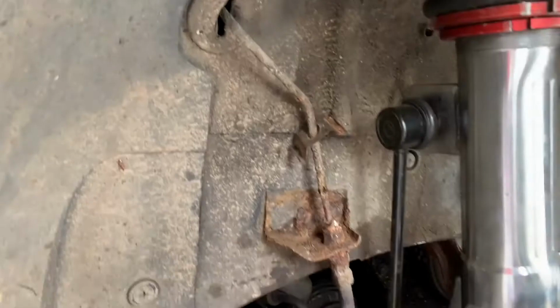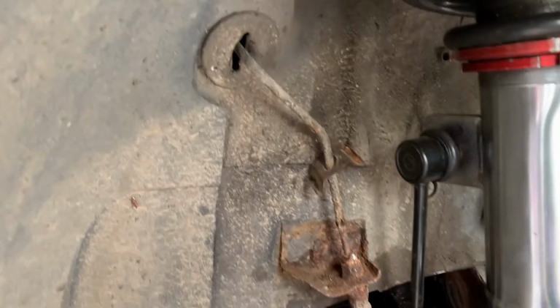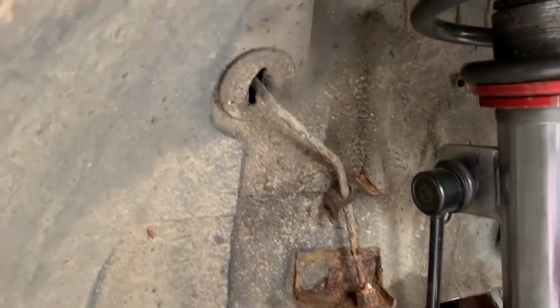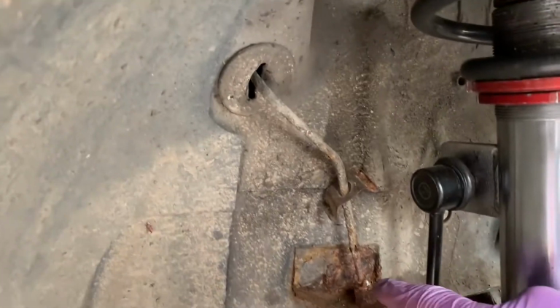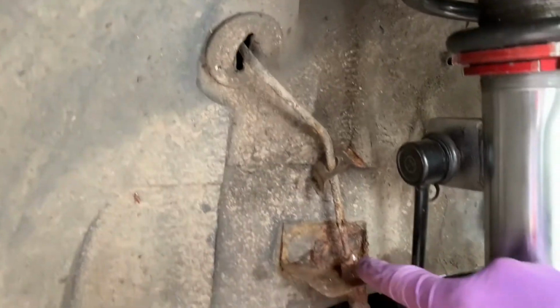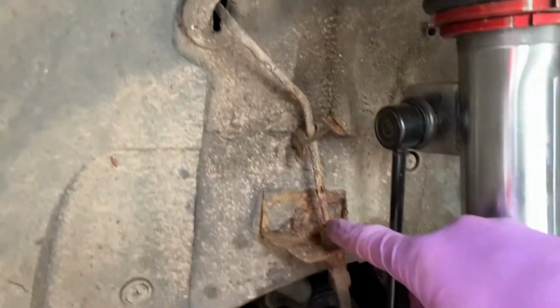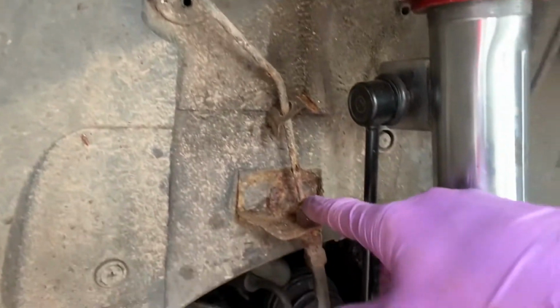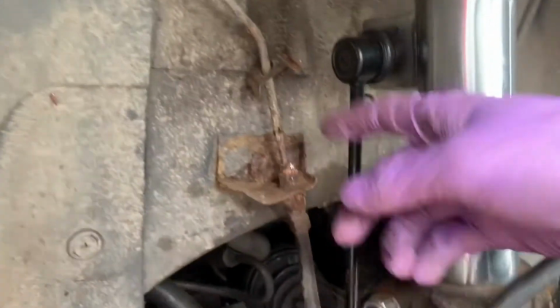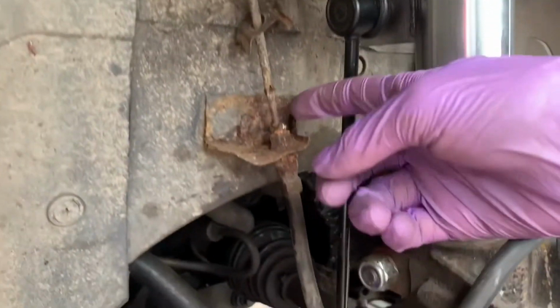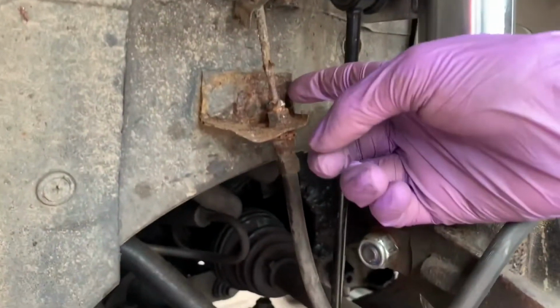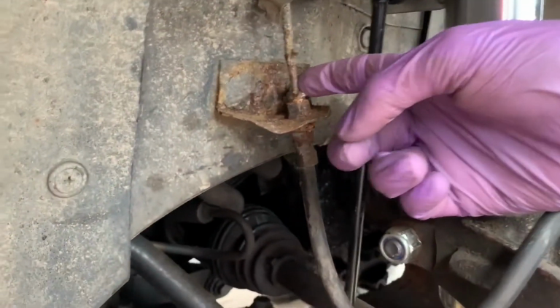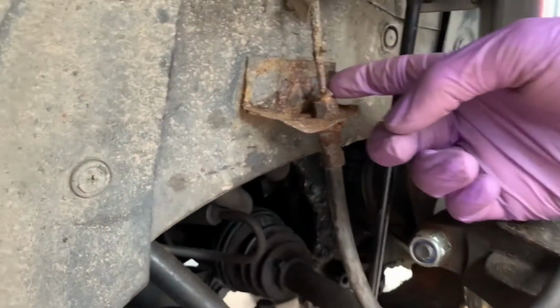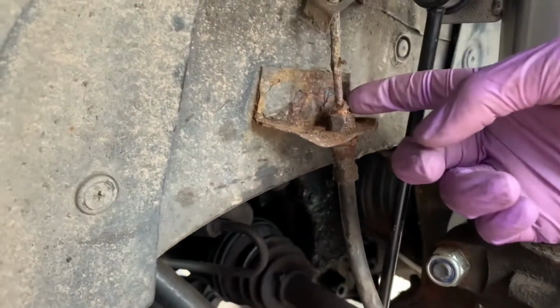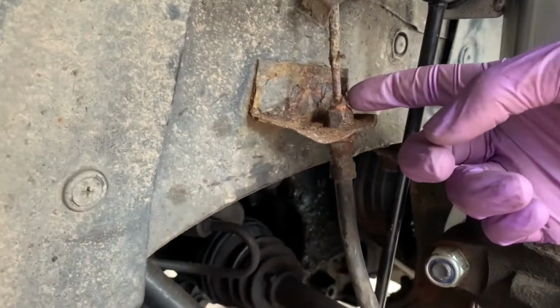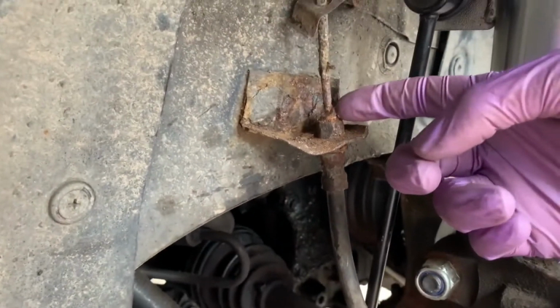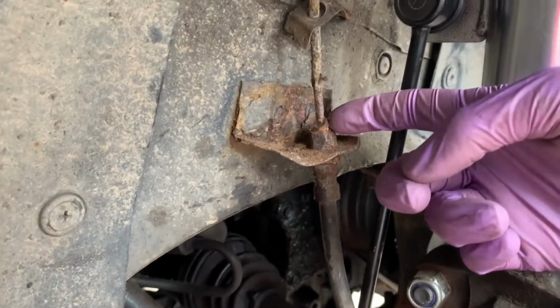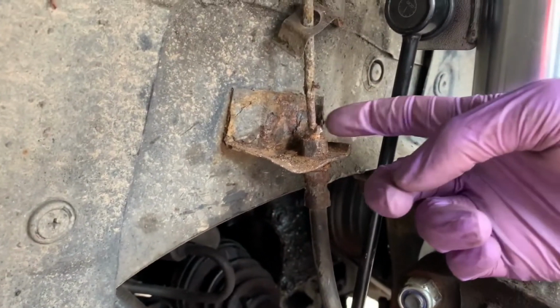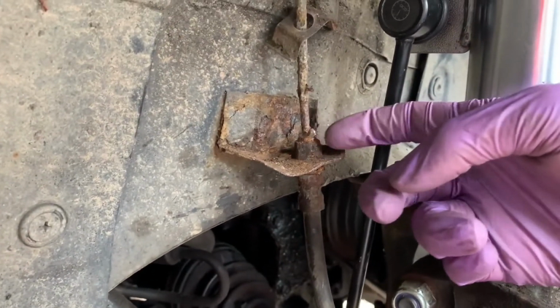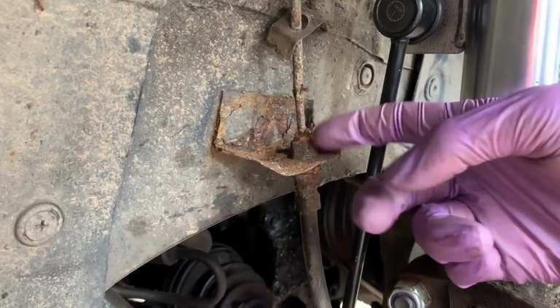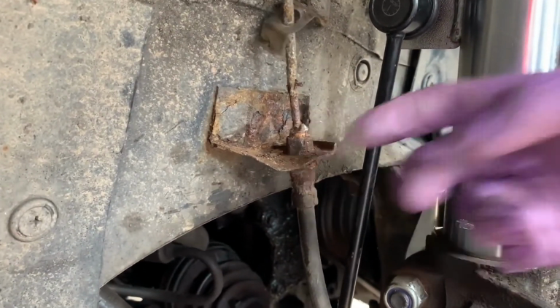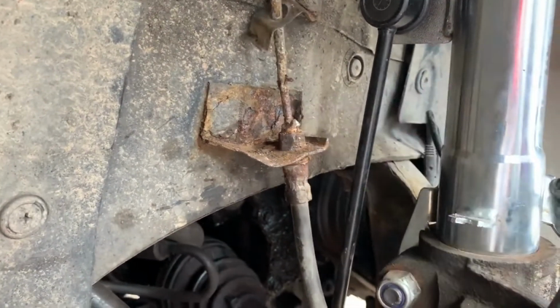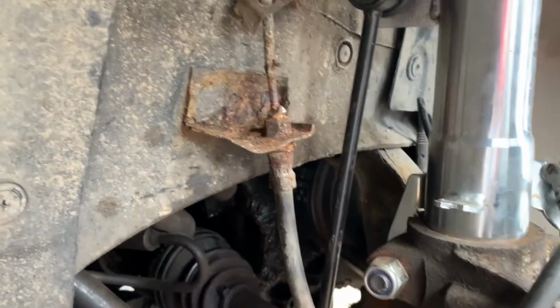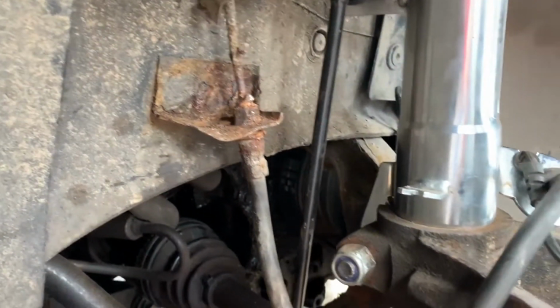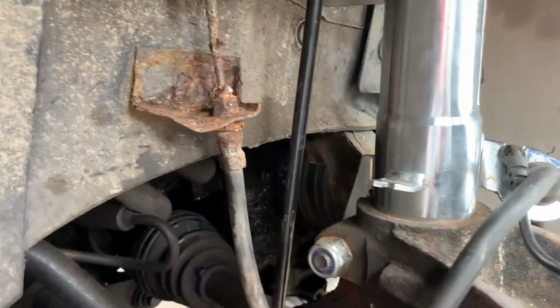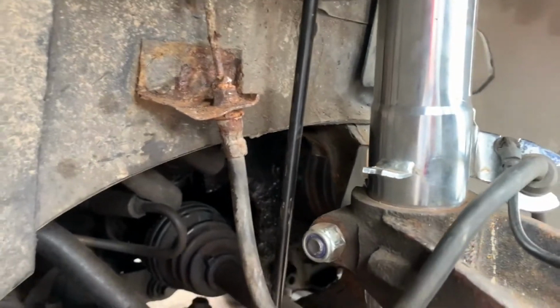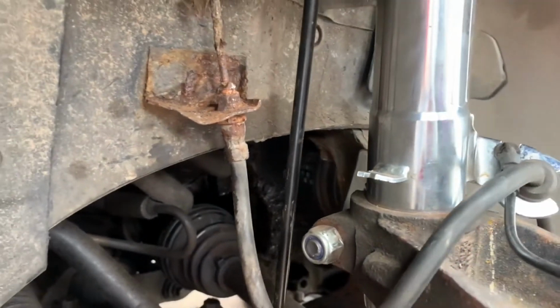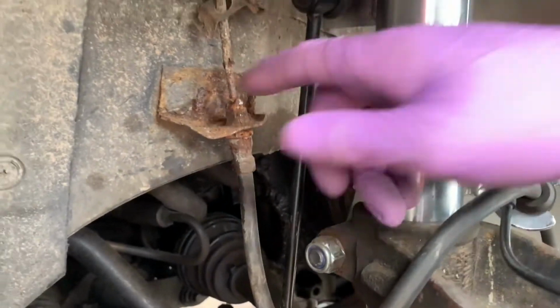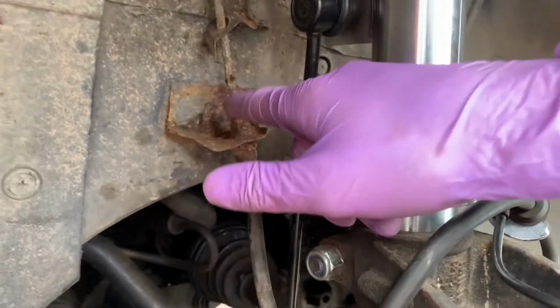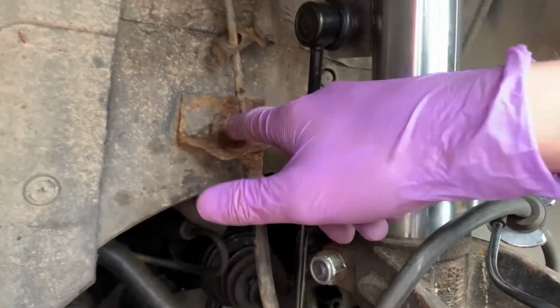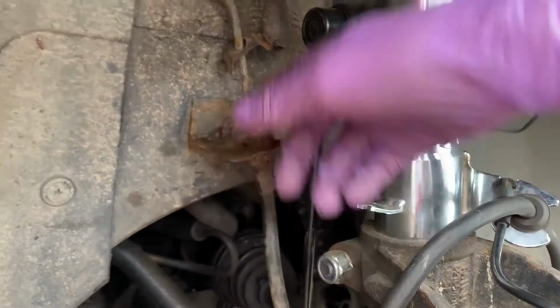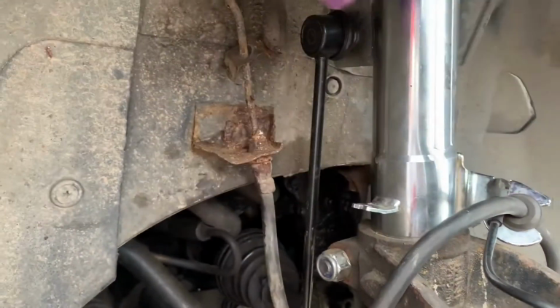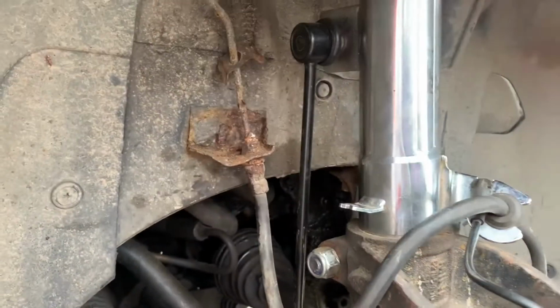There should be a nut just here, but as you can see, there's a nut — it's gone, it's corroded away. So I'm going to replace the whole line.